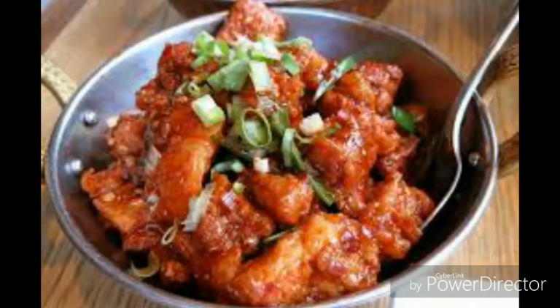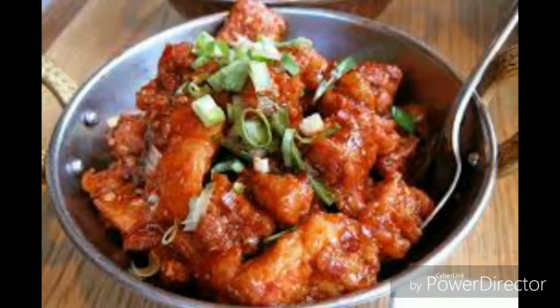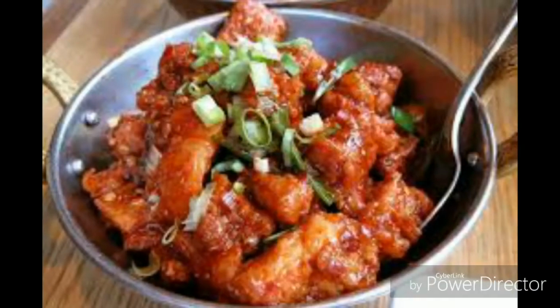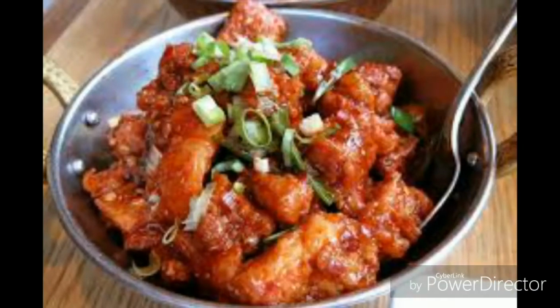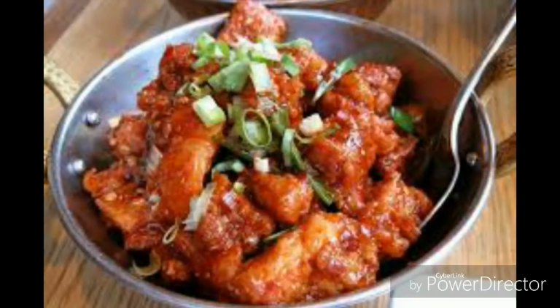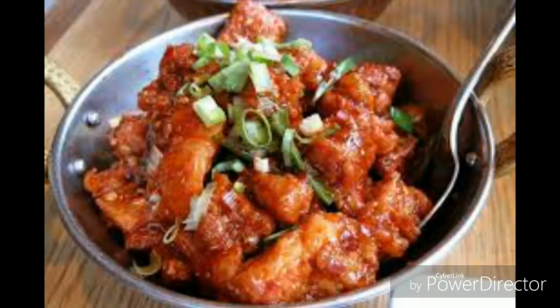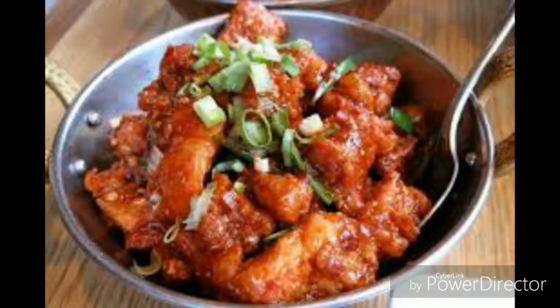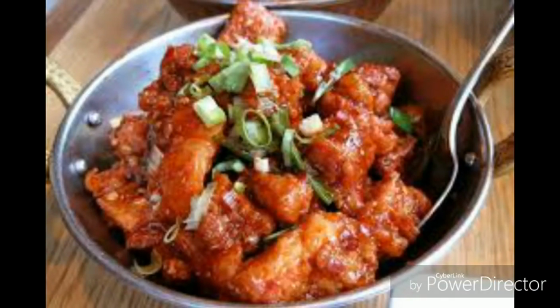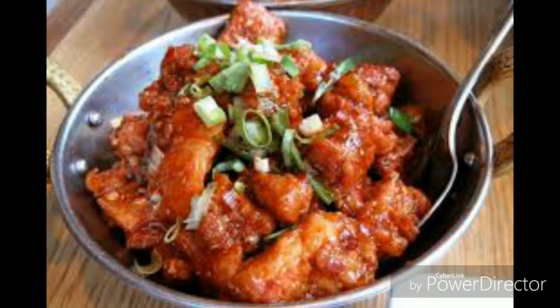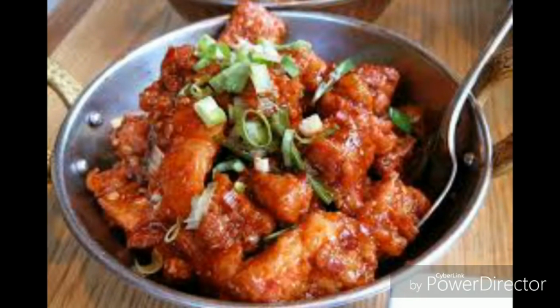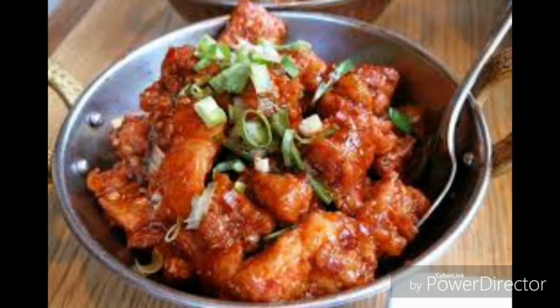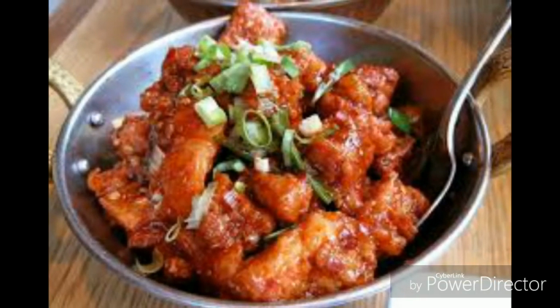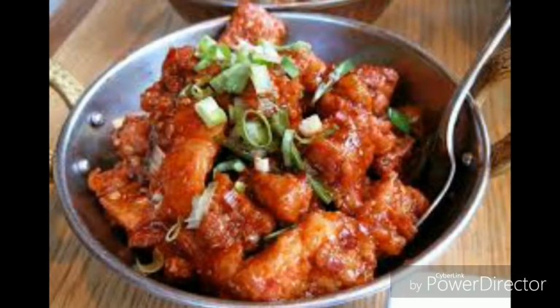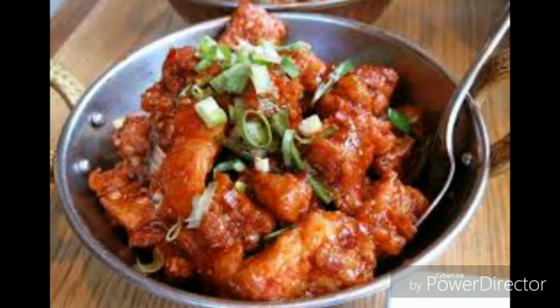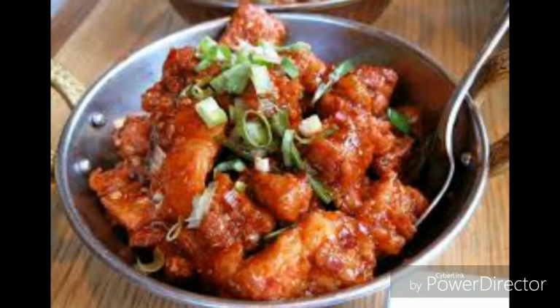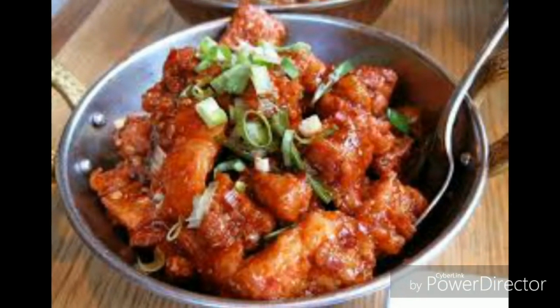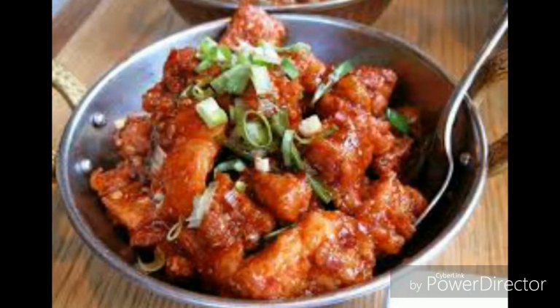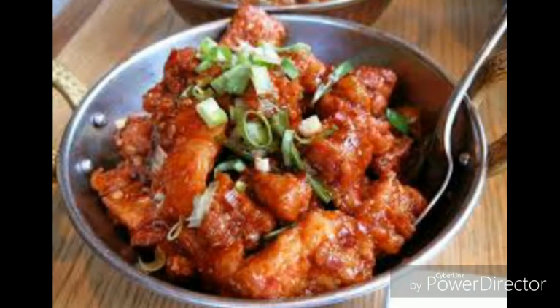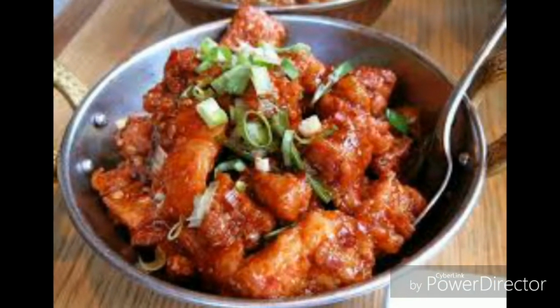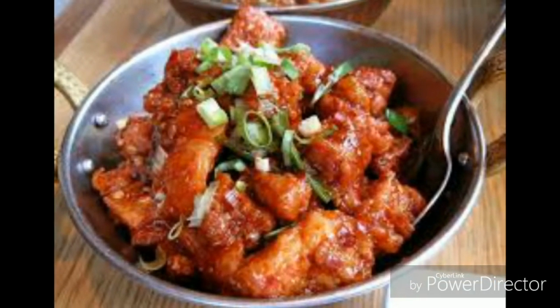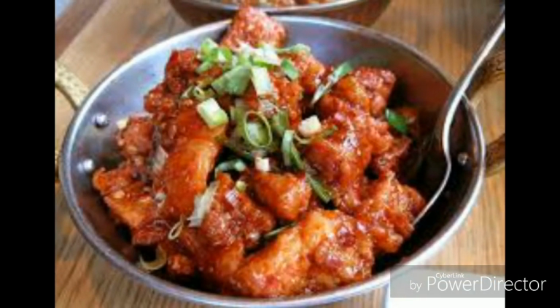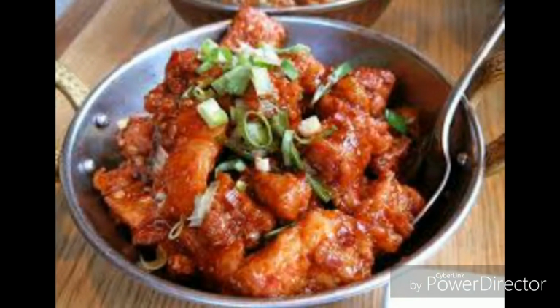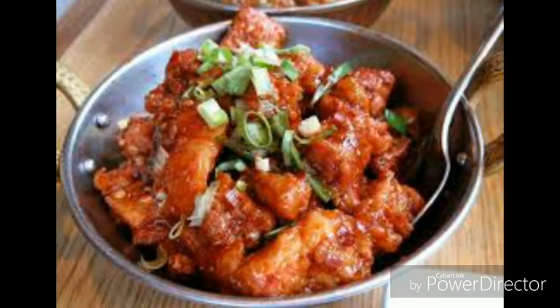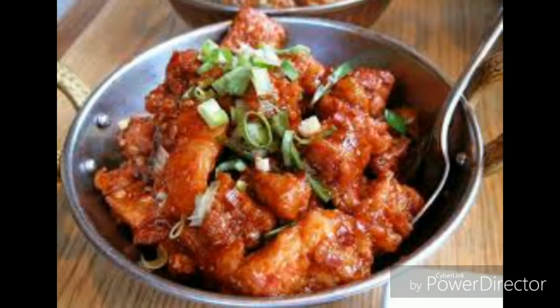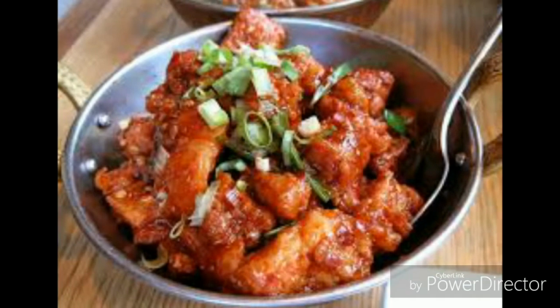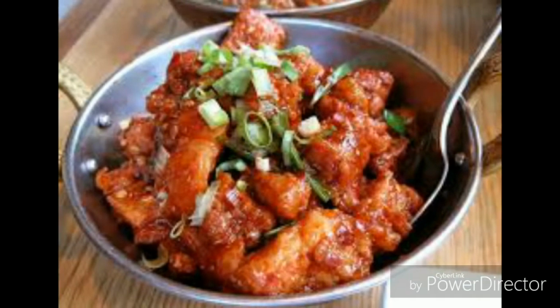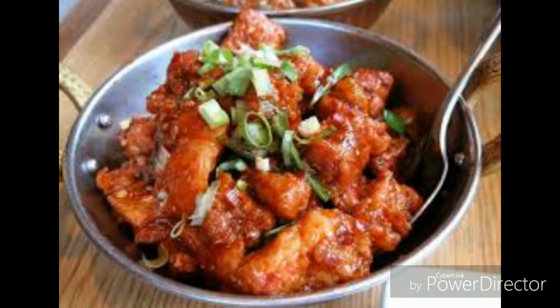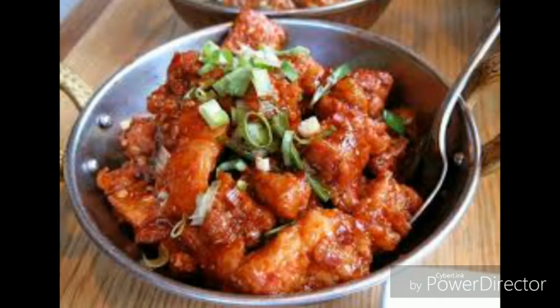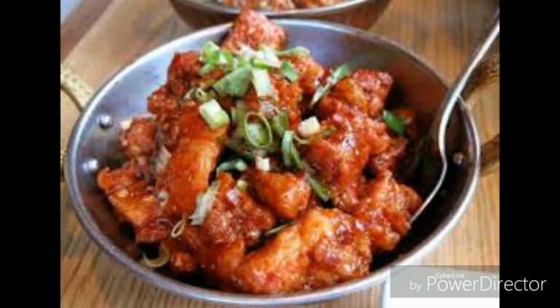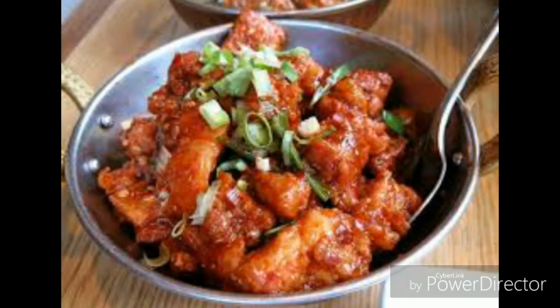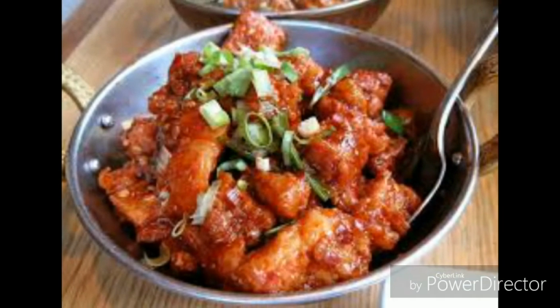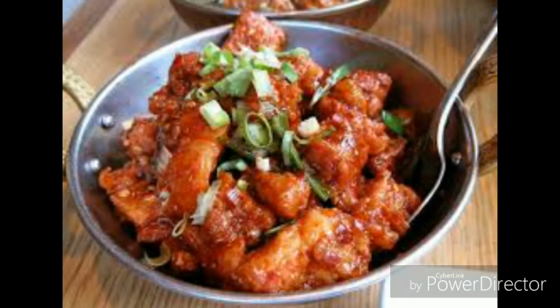And that's it. Your shesman chicken is ready. Garnish with some spring onion greens.